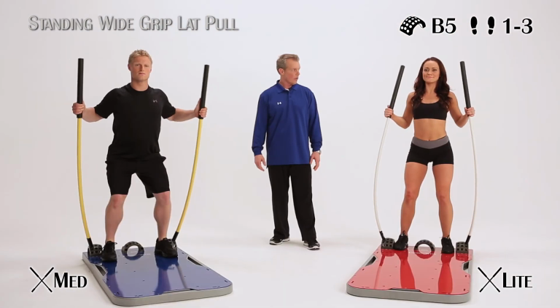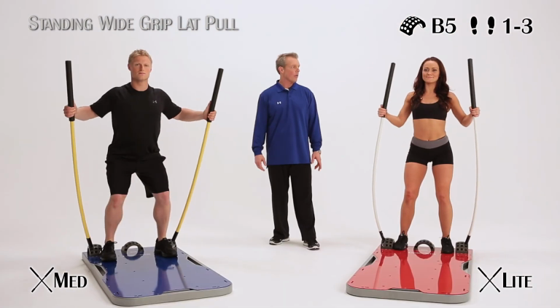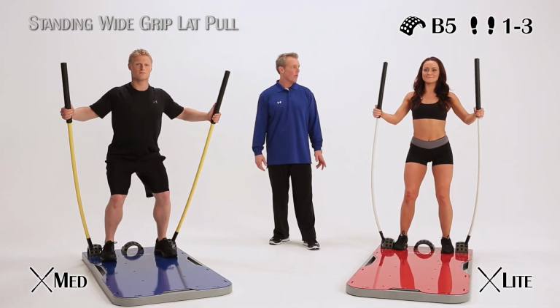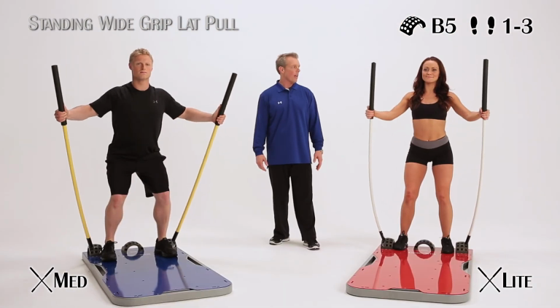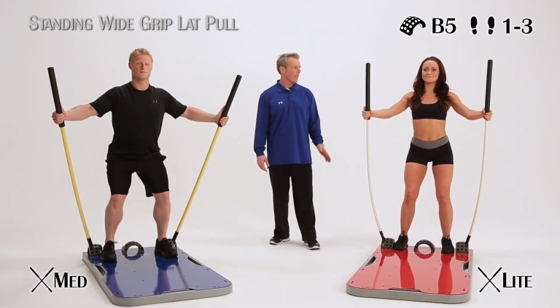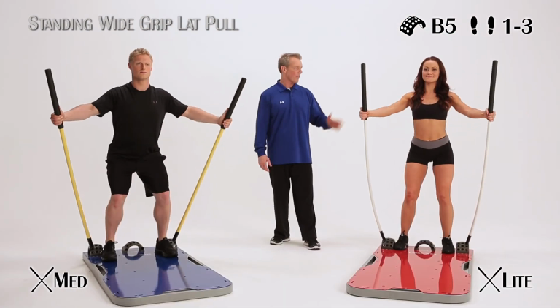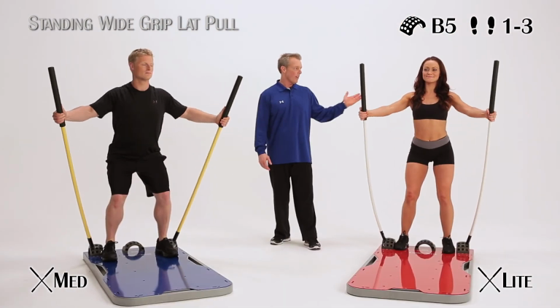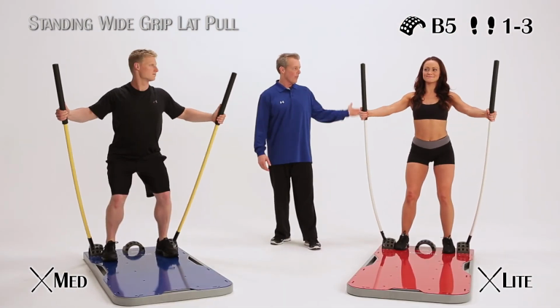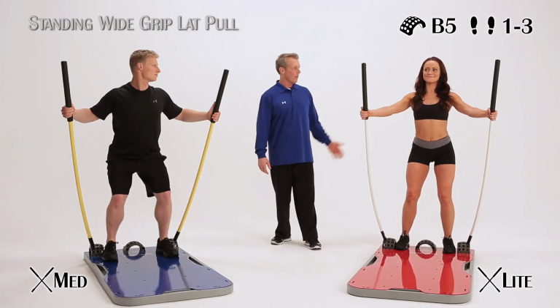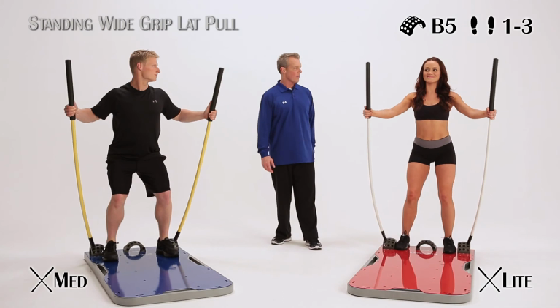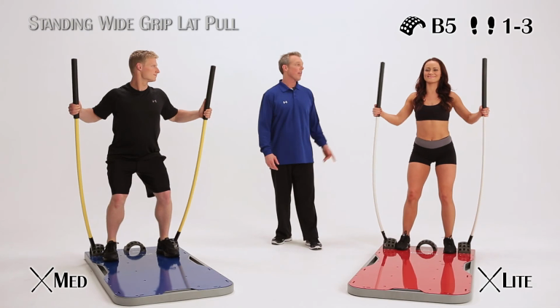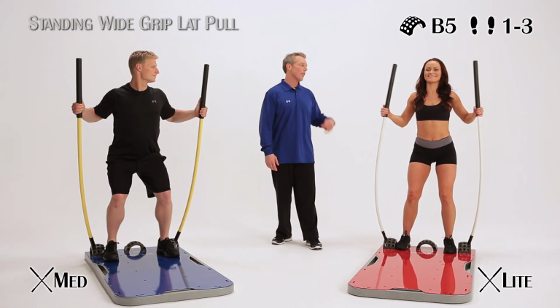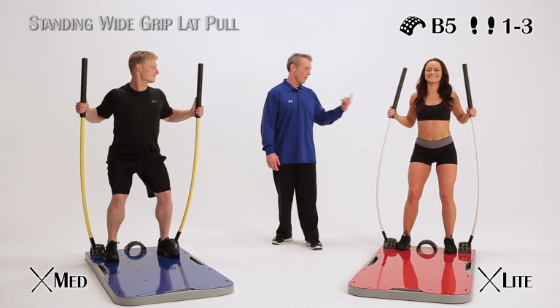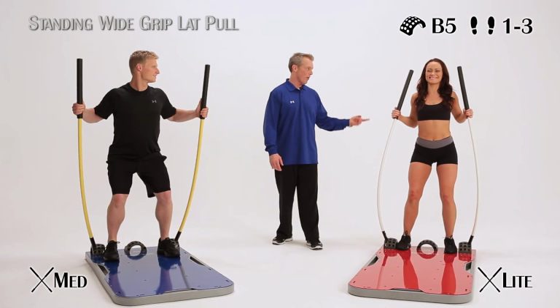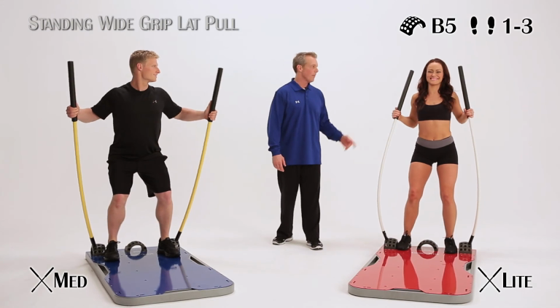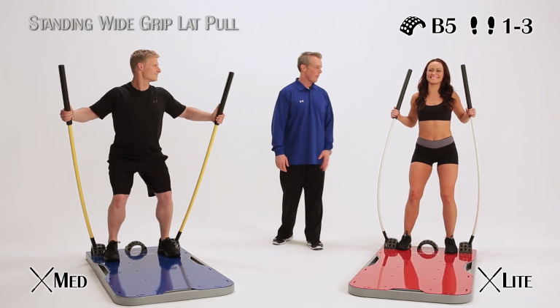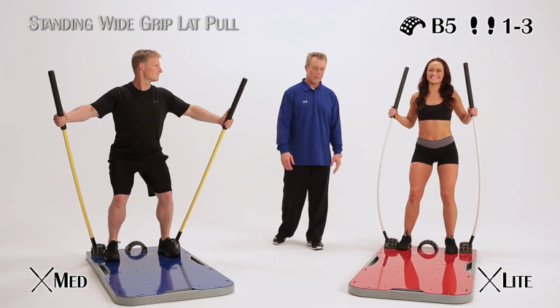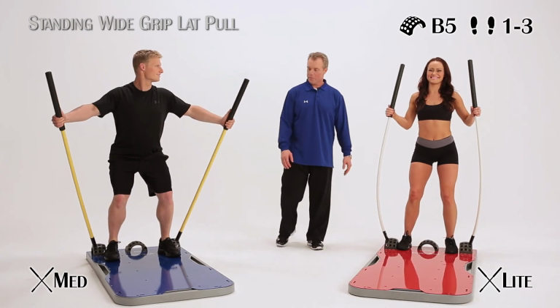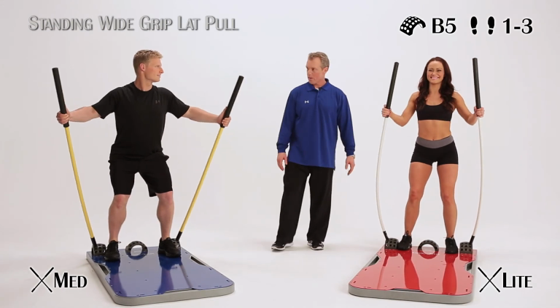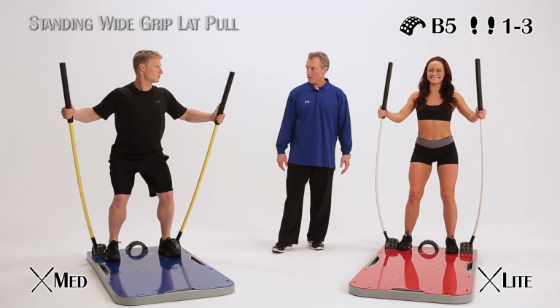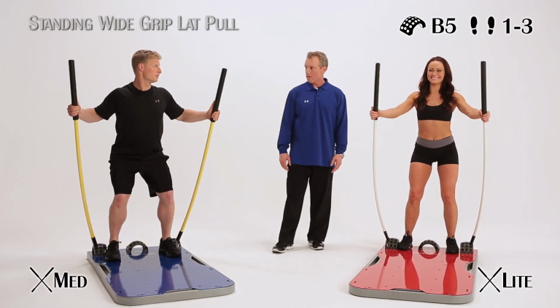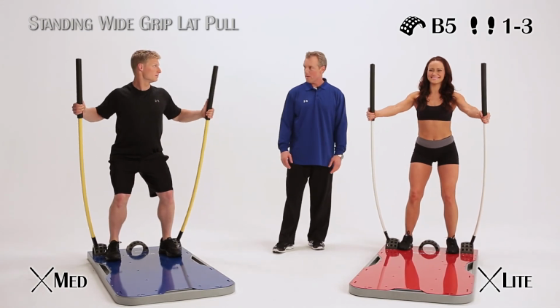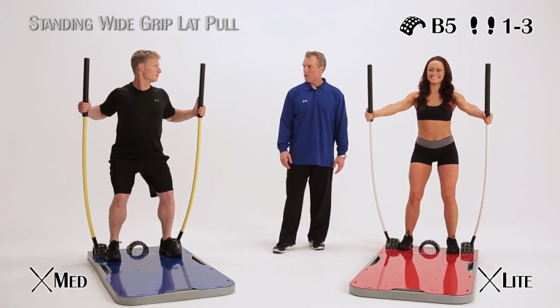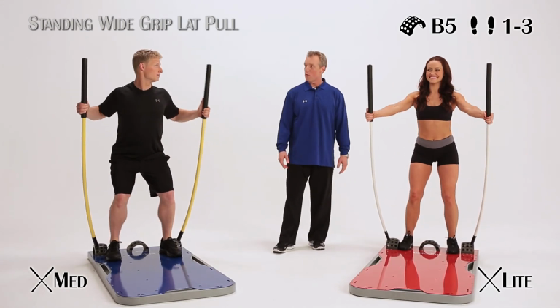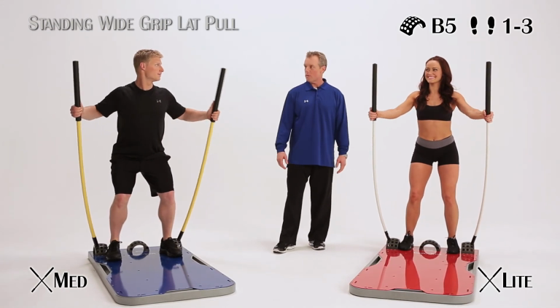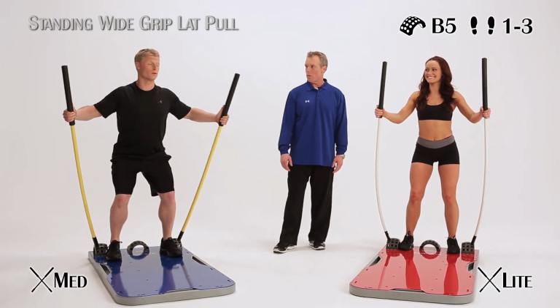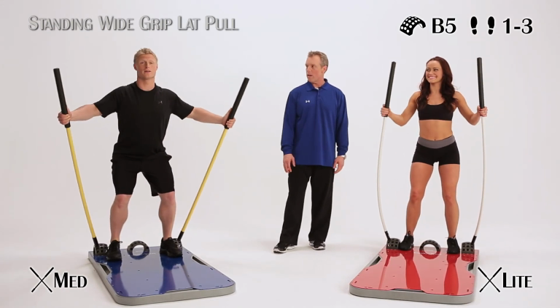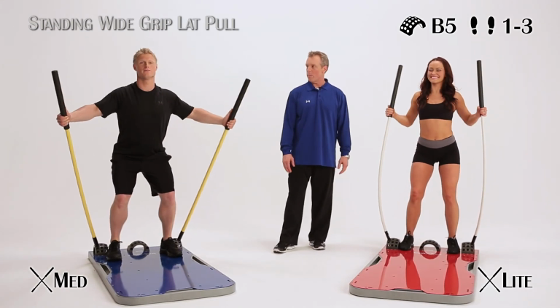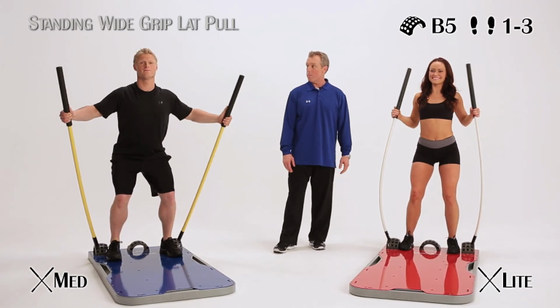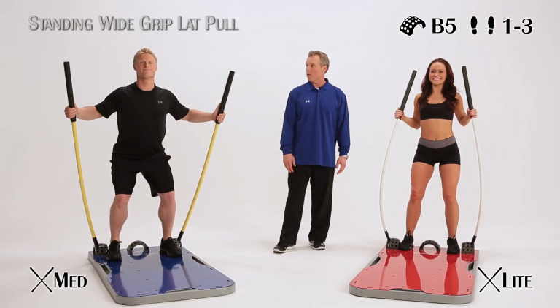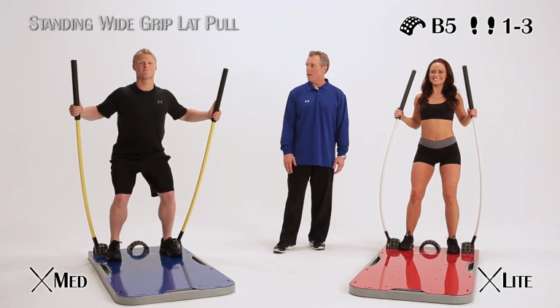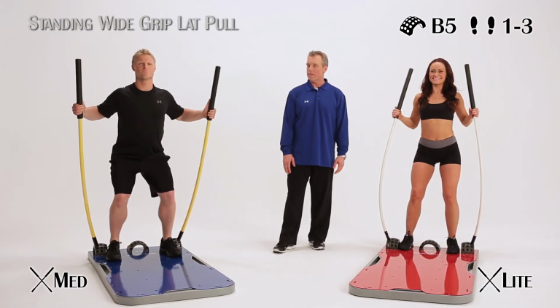I would laugh if he fell over, but then I would help you out. No, you would not help him — but I would laugh.